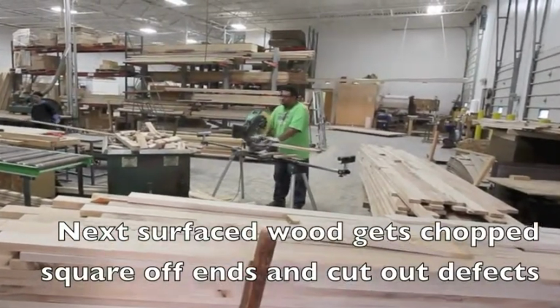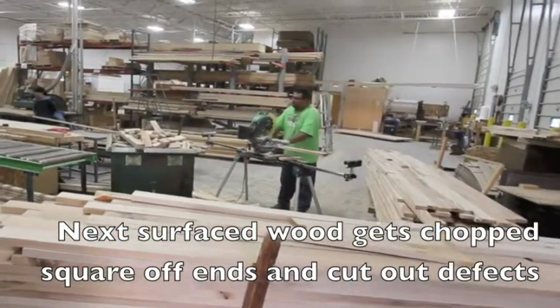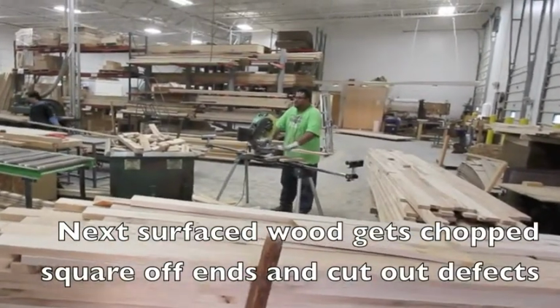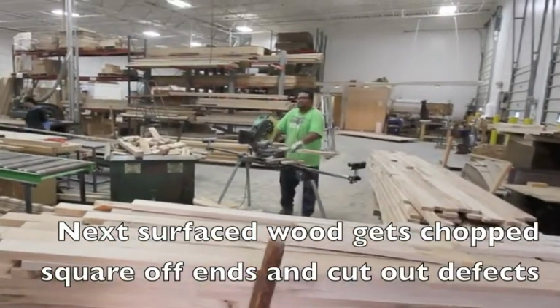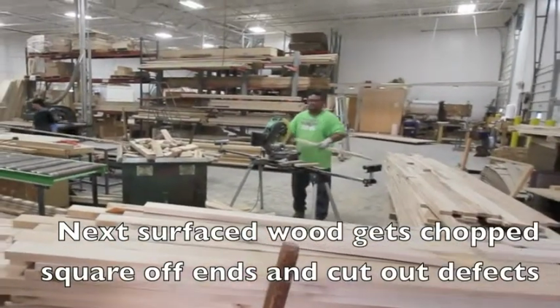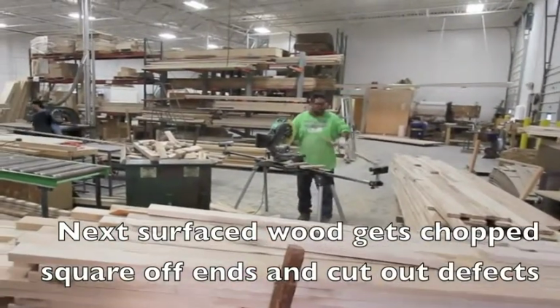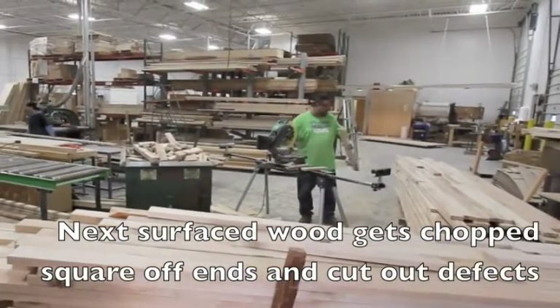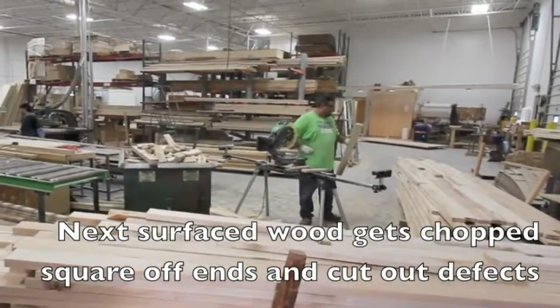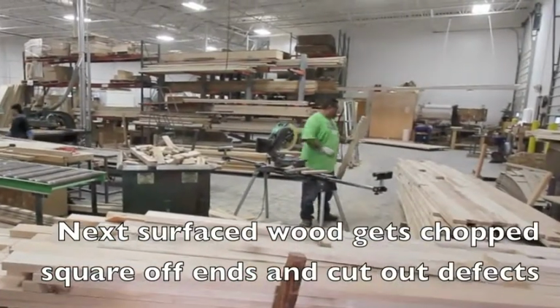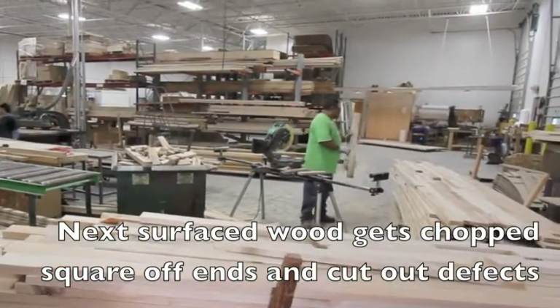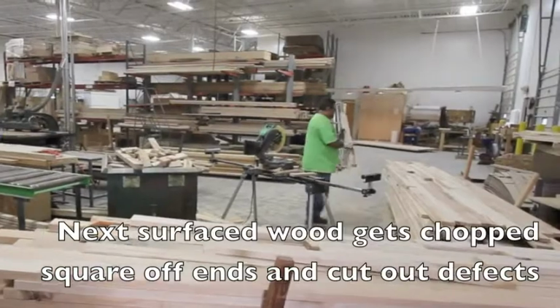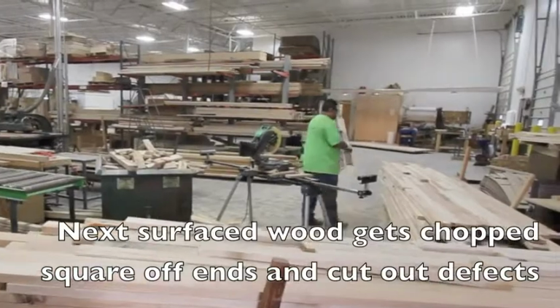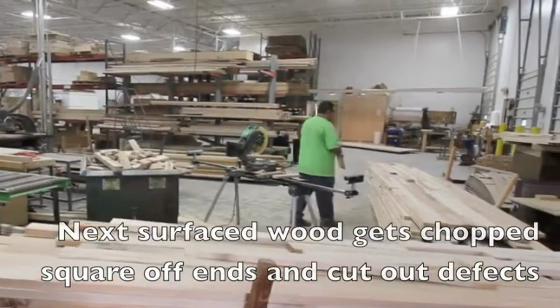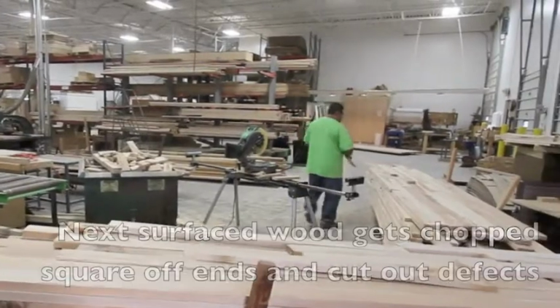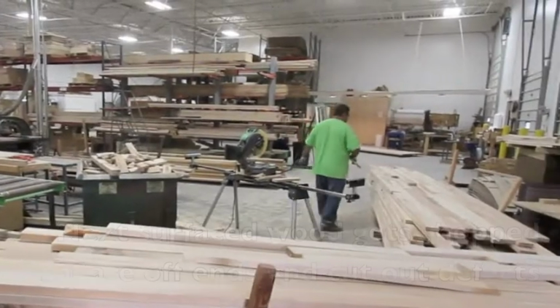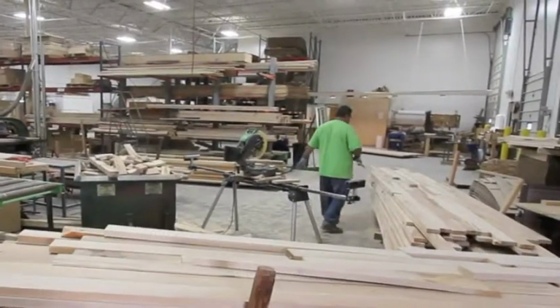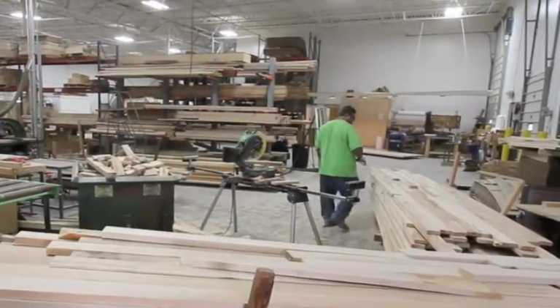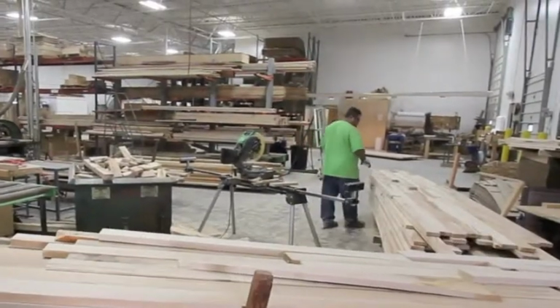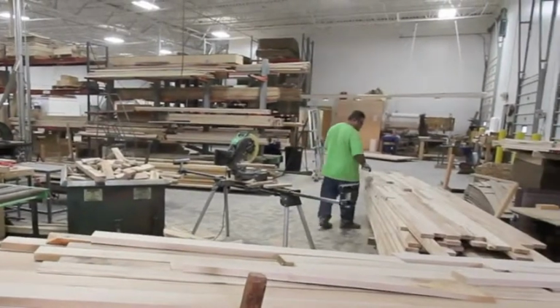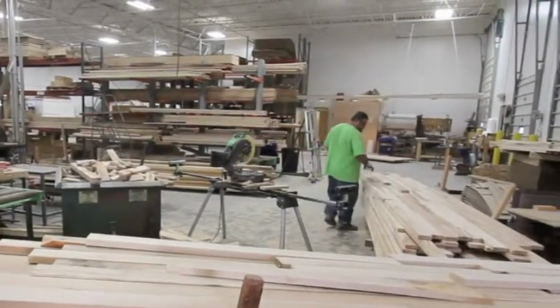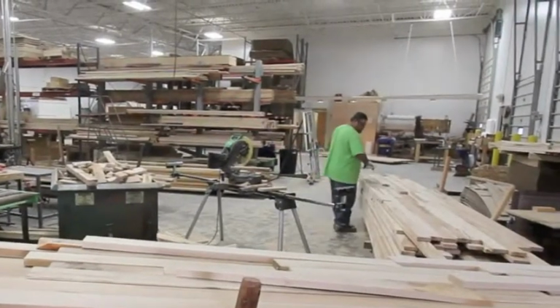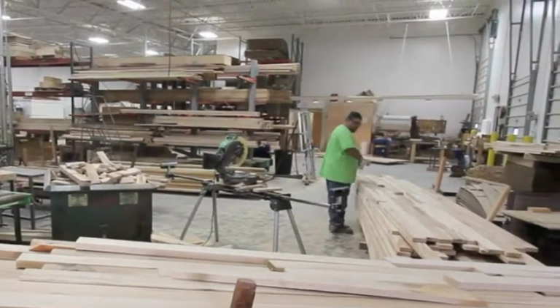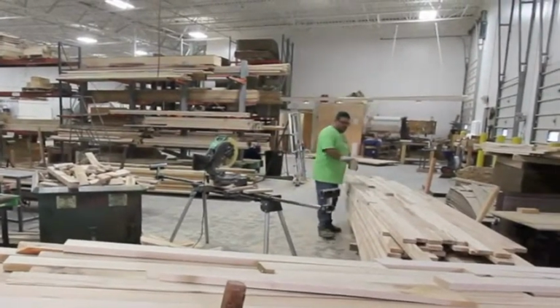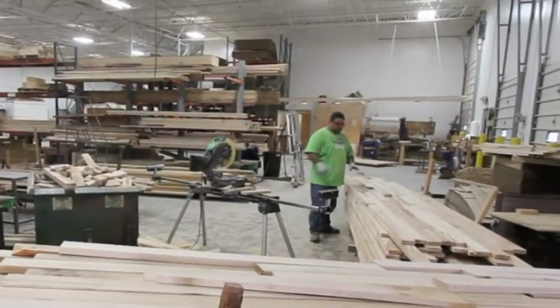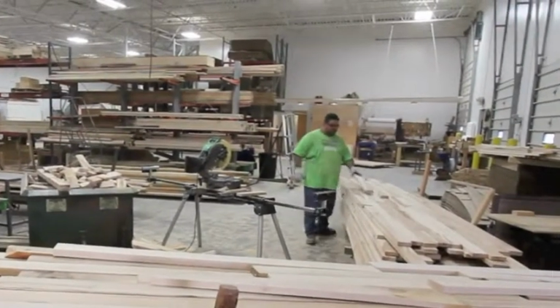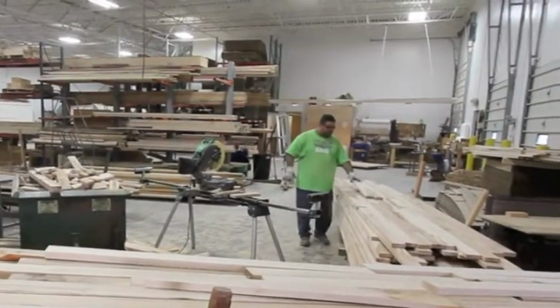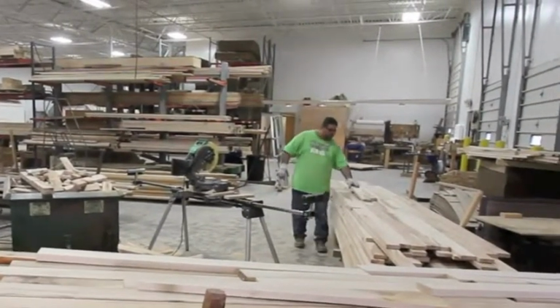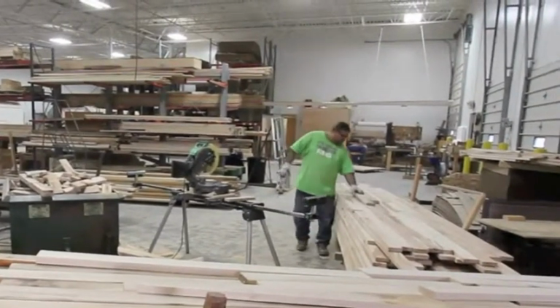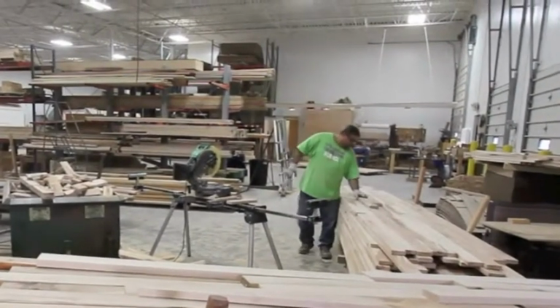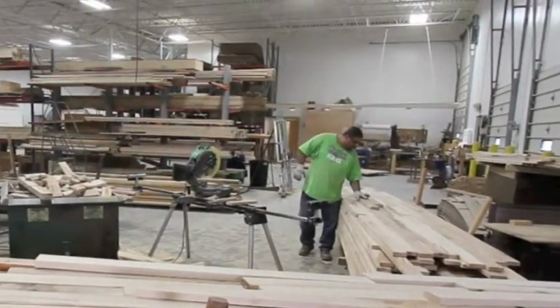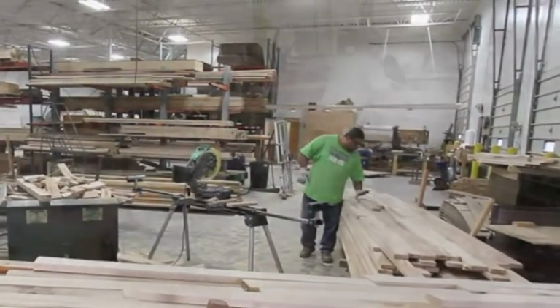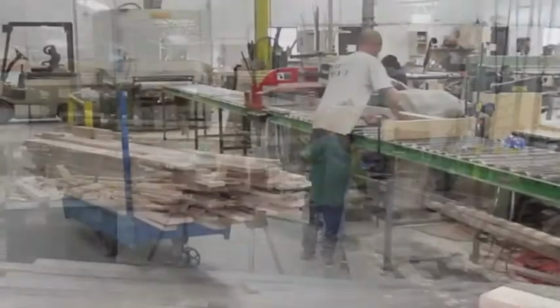Then the board needs to be prepared. The ends need to be chopped off and squared, which you see Jose doing here. He's also cutting out any knots and defects.